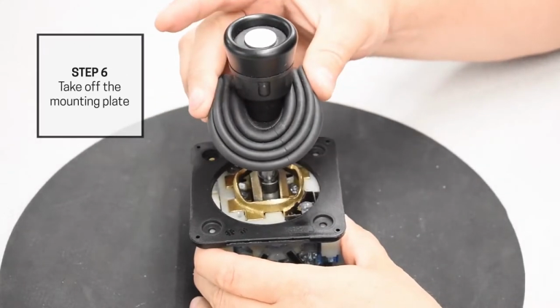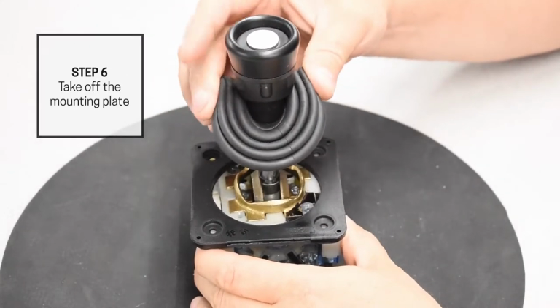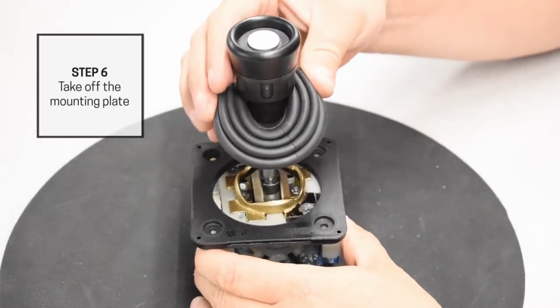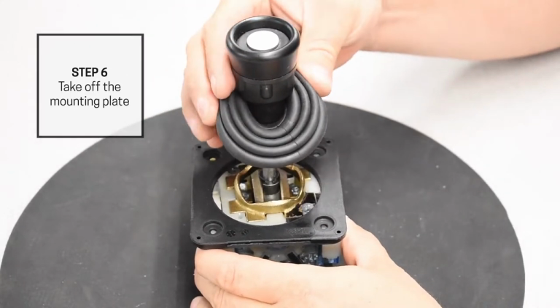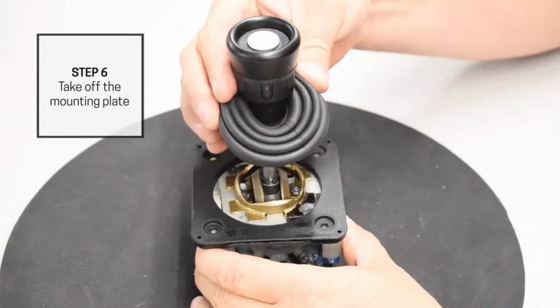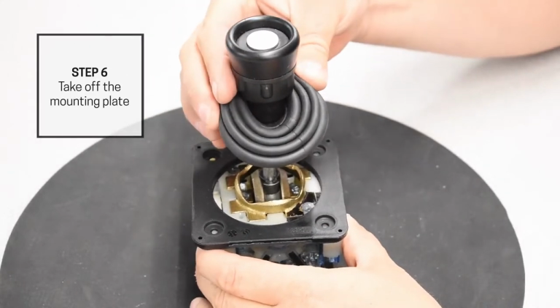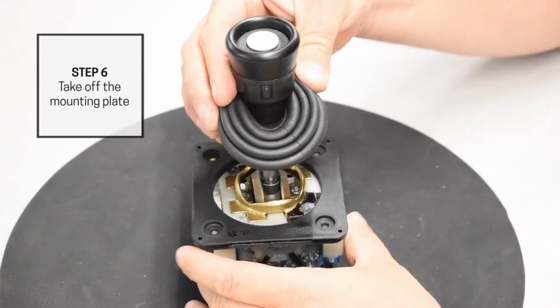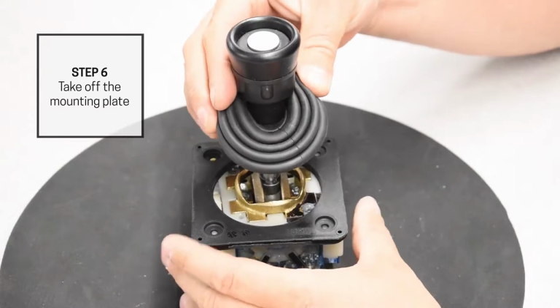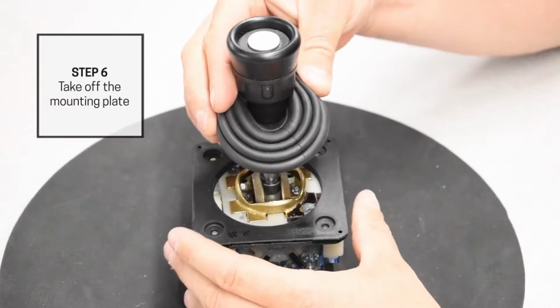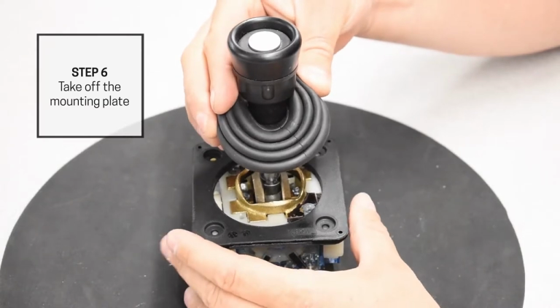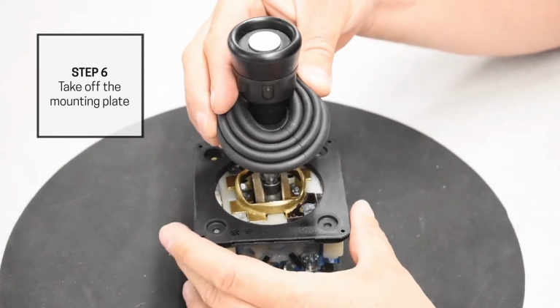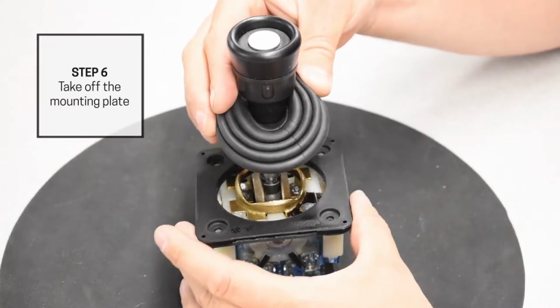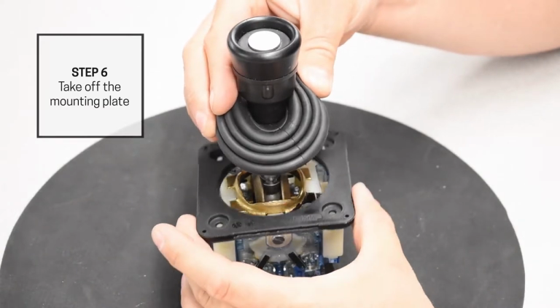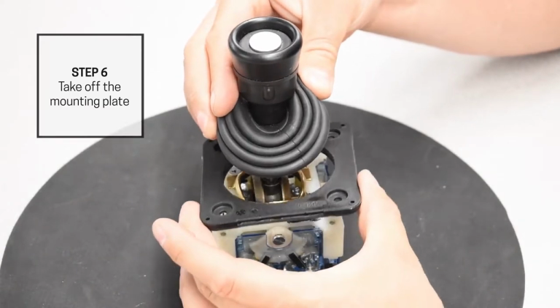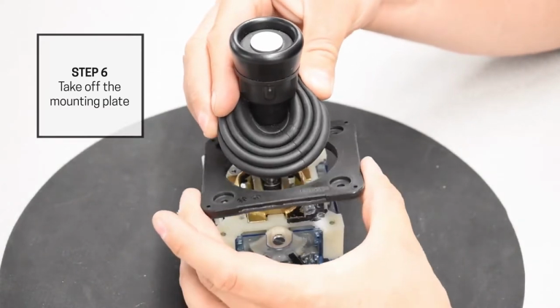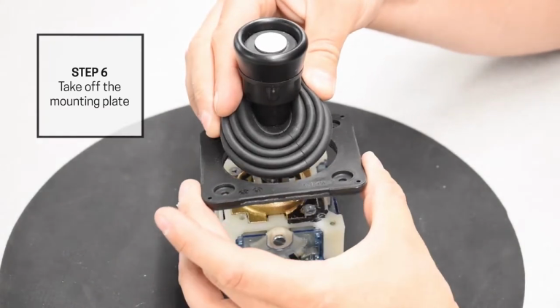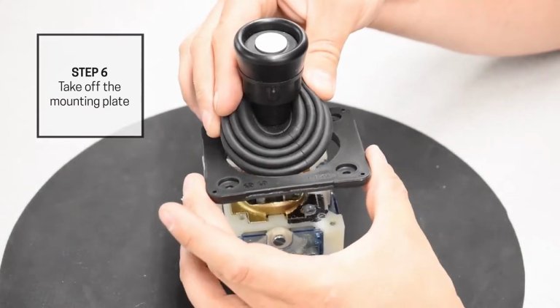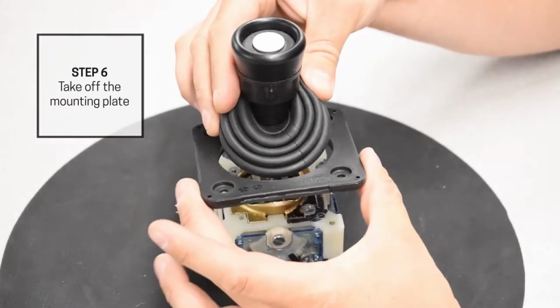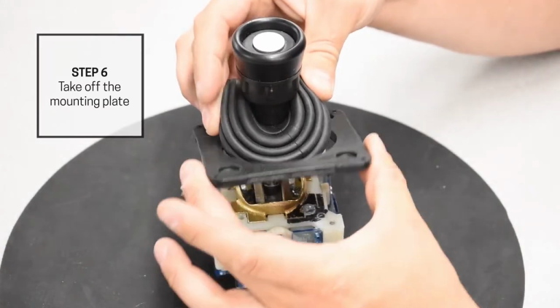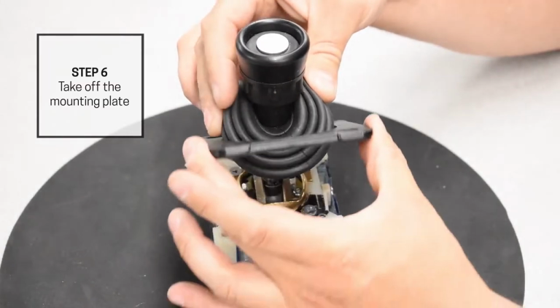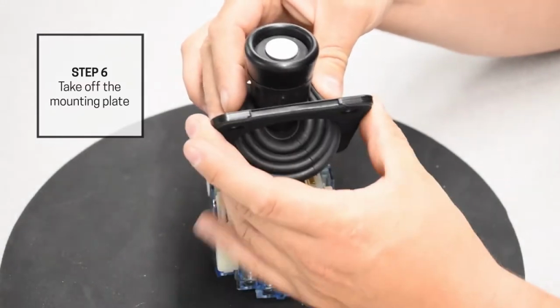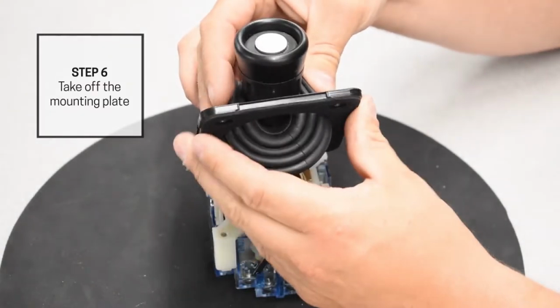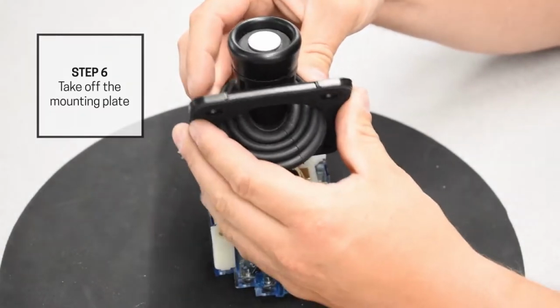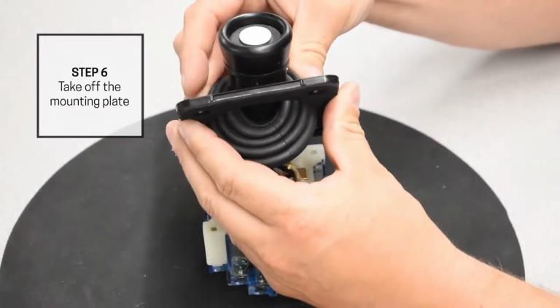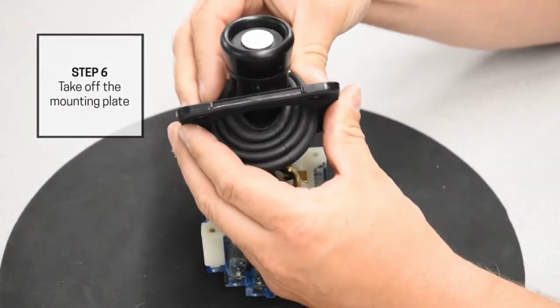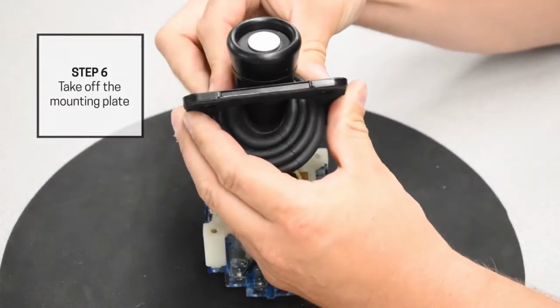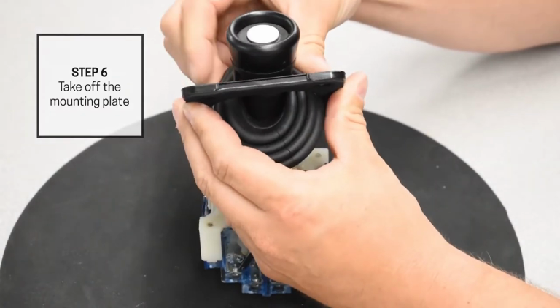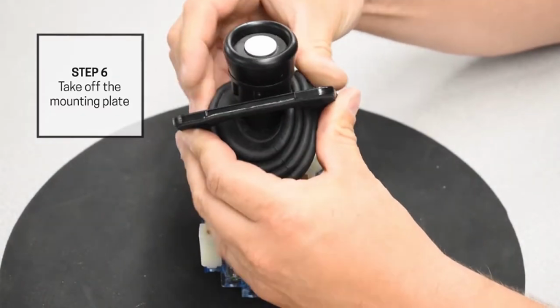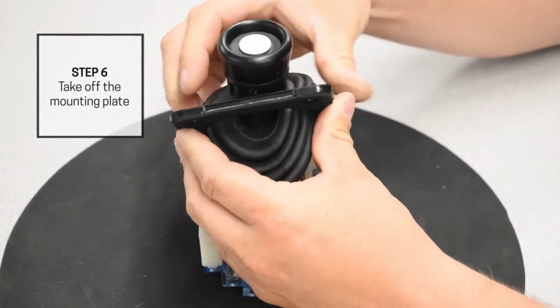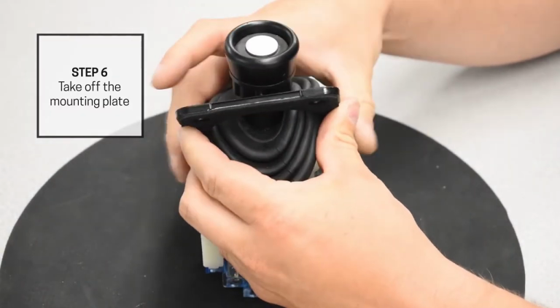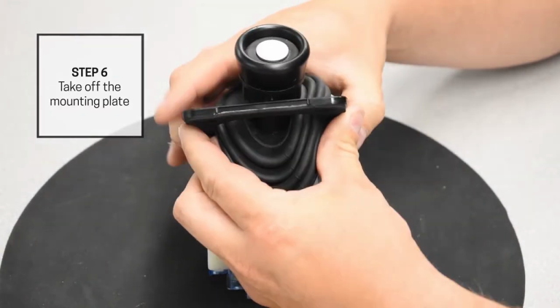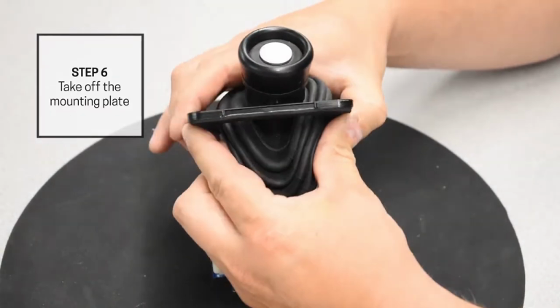Once the screws are removed, squeeze the boot again and fit the mounting plate up and off of the joystick.